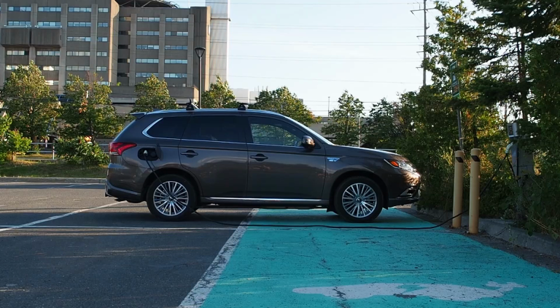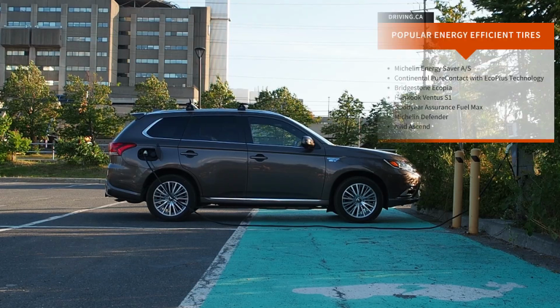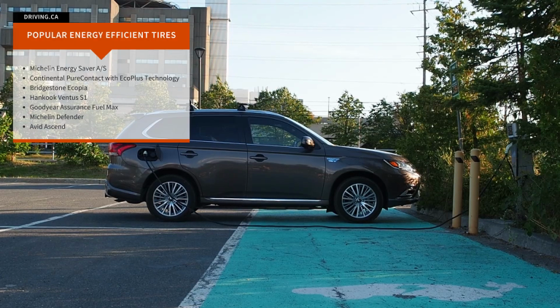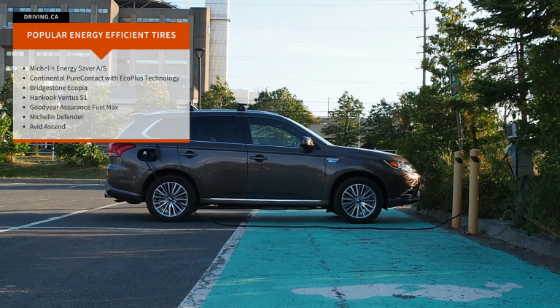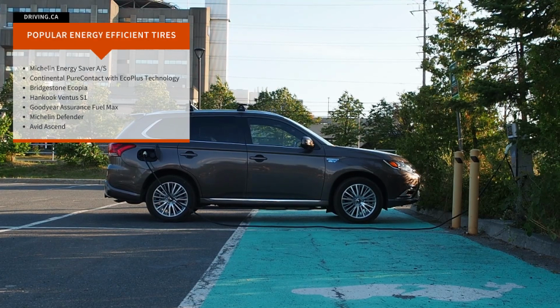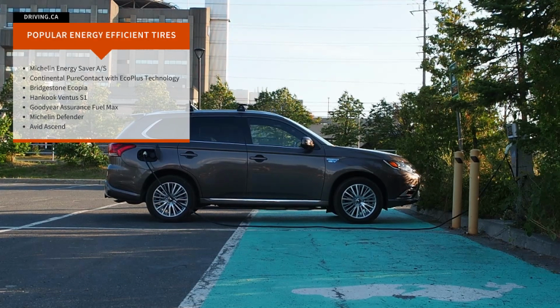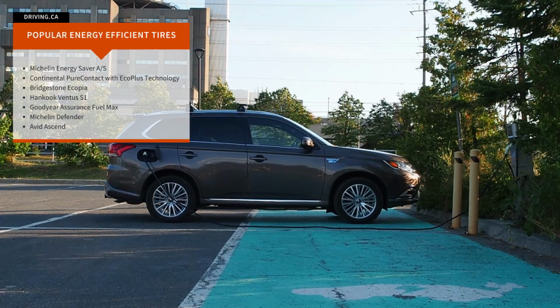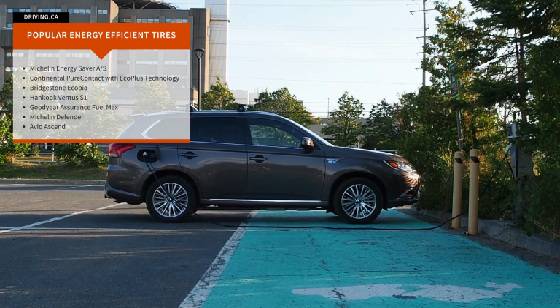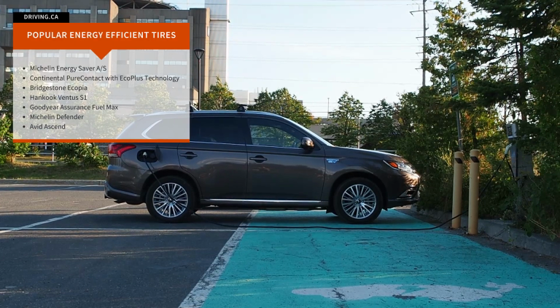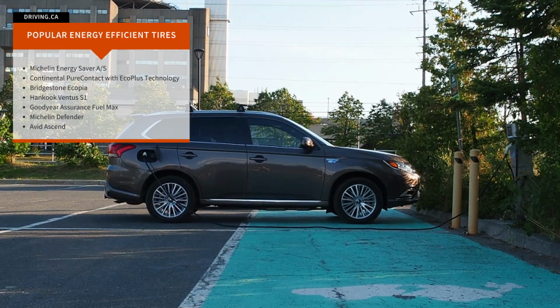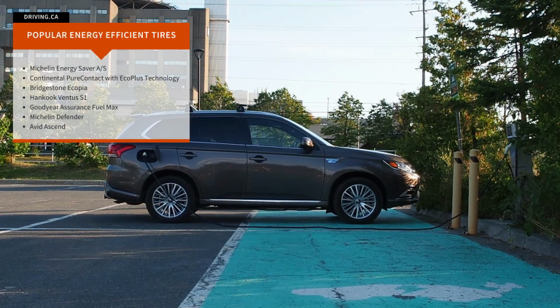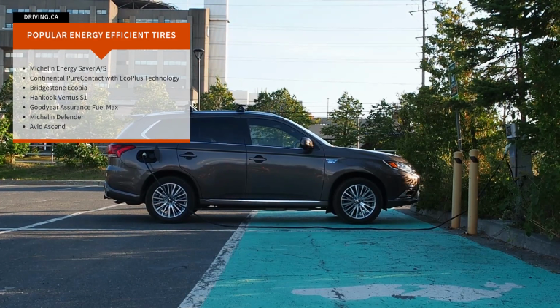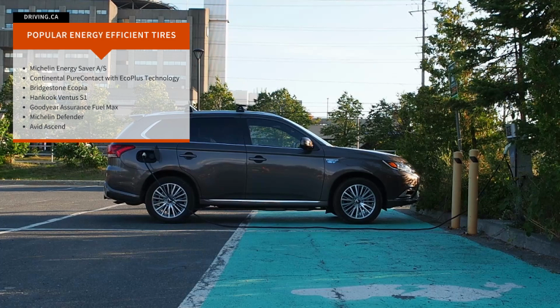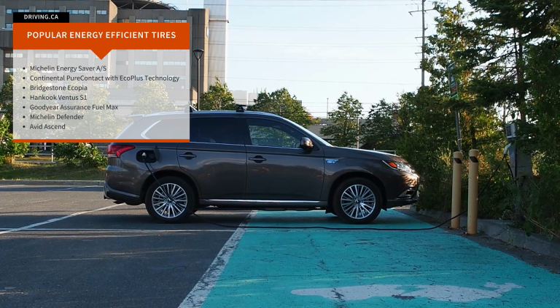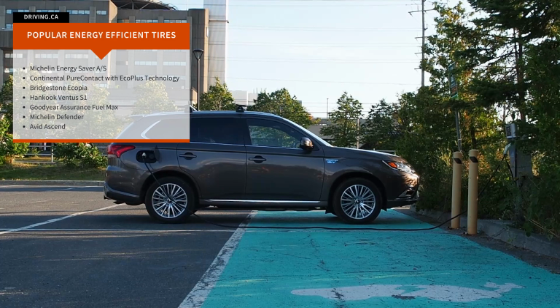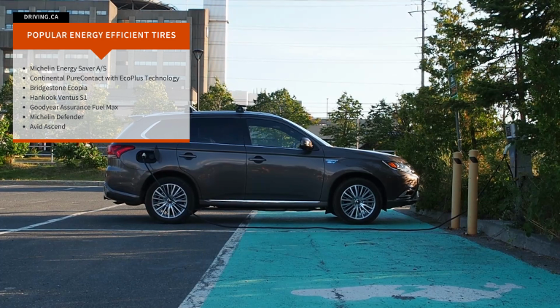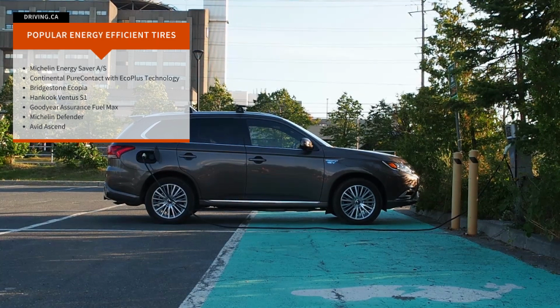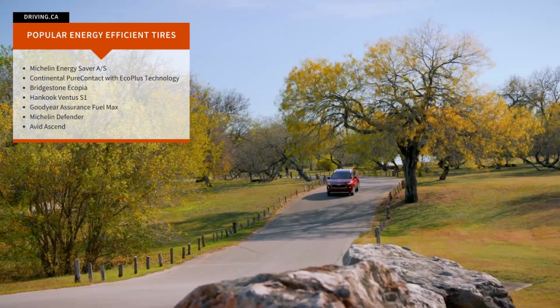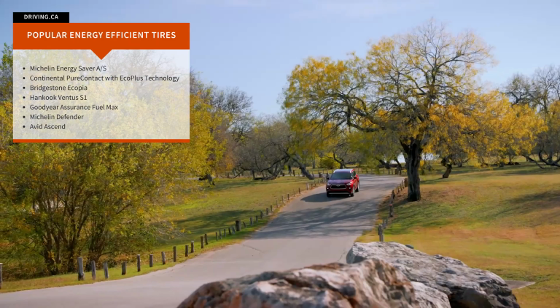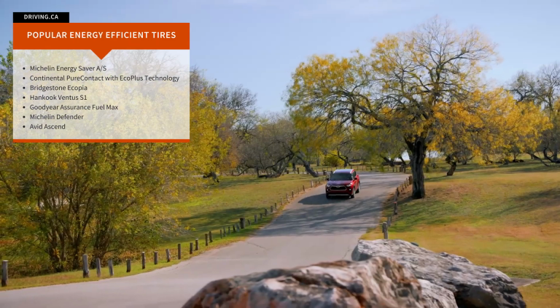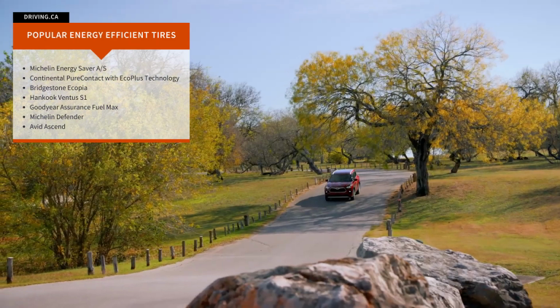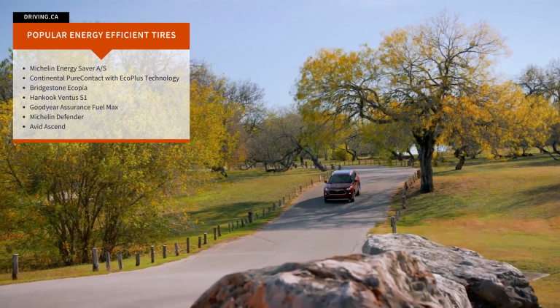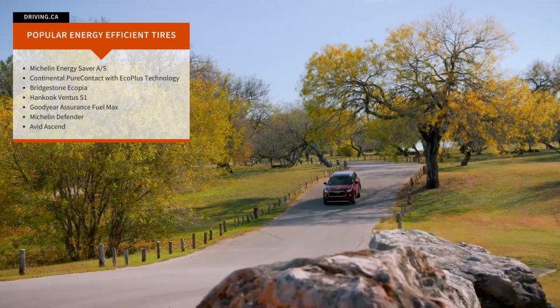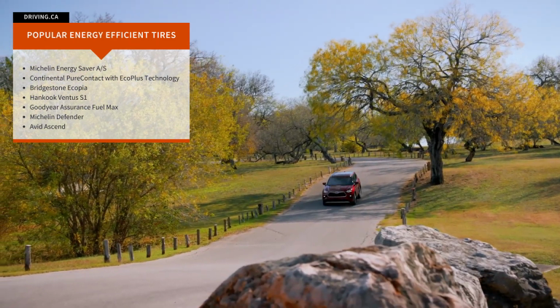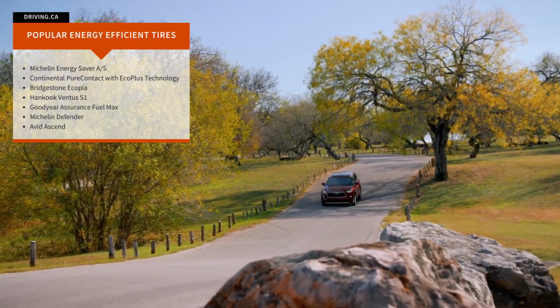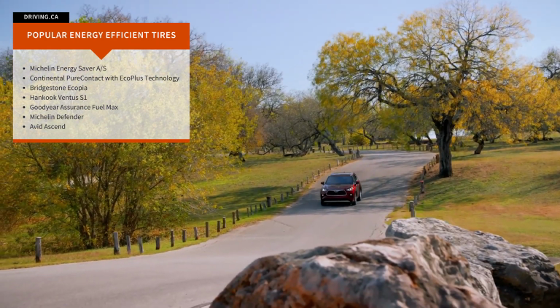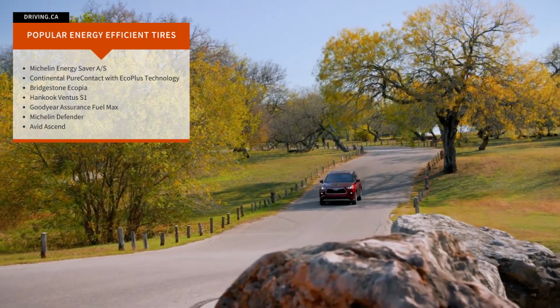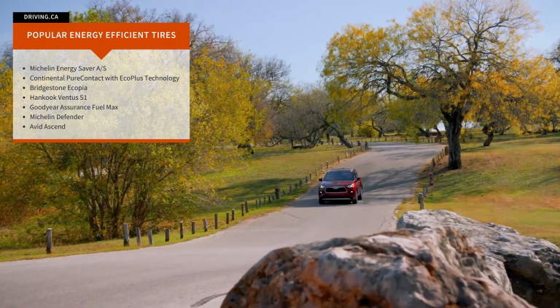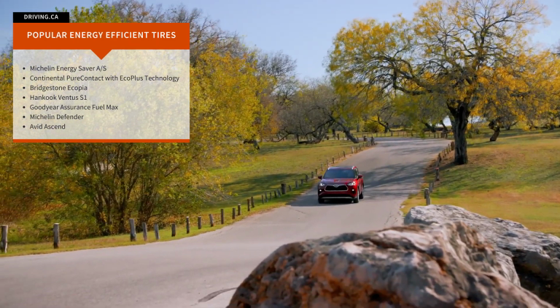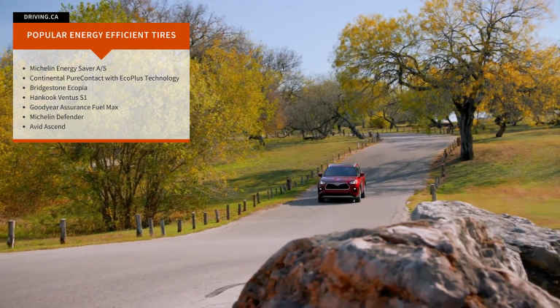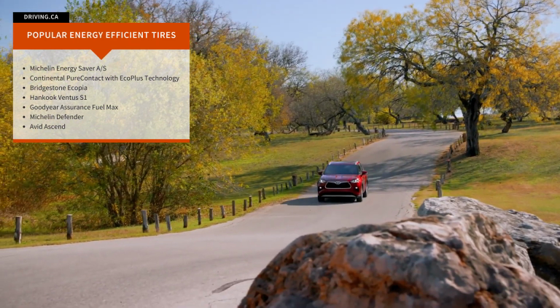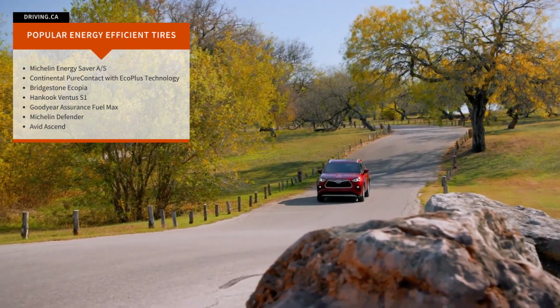Here are some energy efficient tires to get you started looking around. I'm Justin Pritchard, thanks for watching.